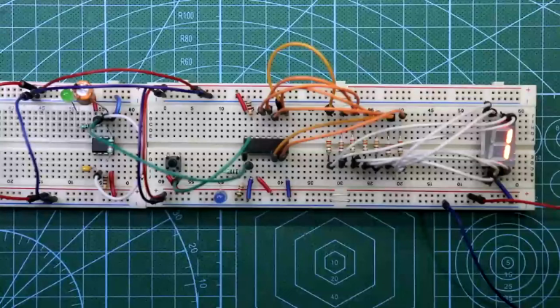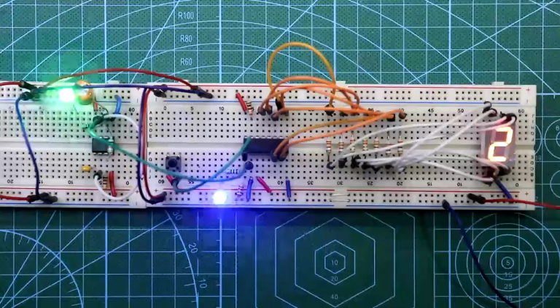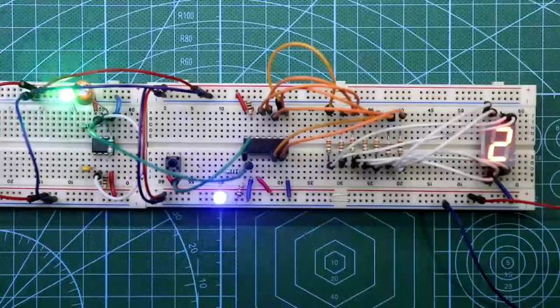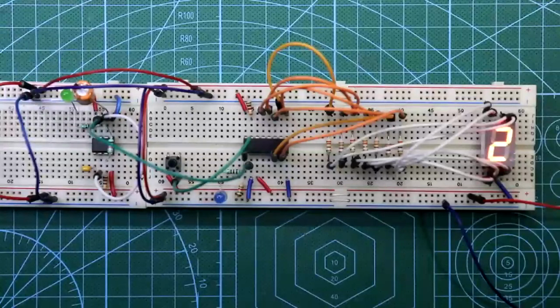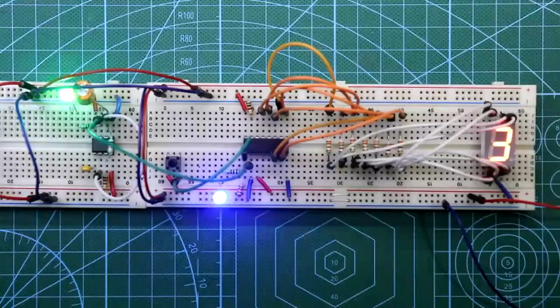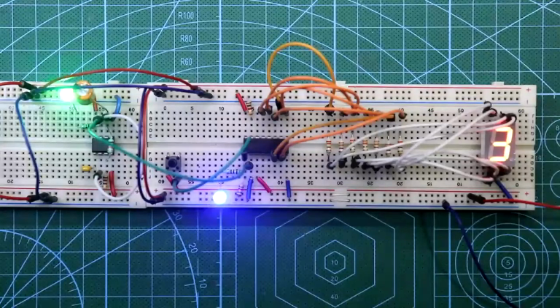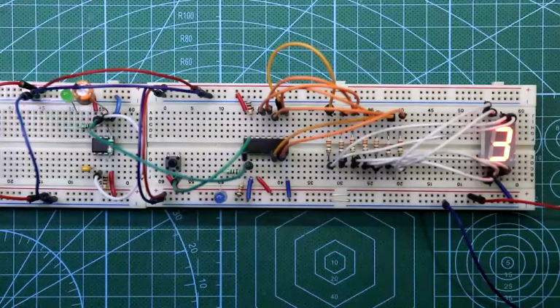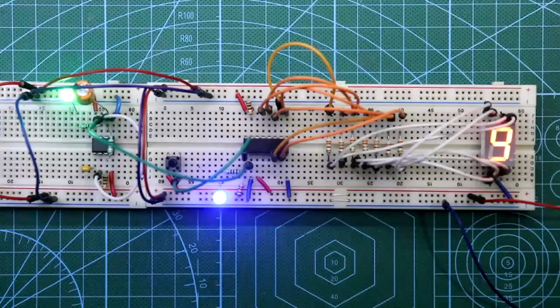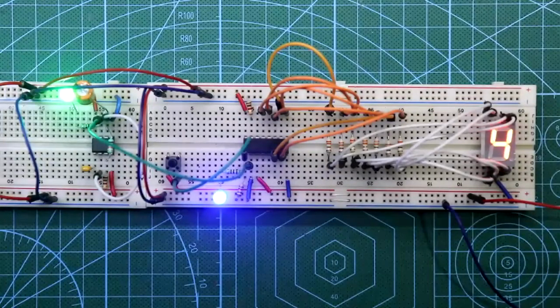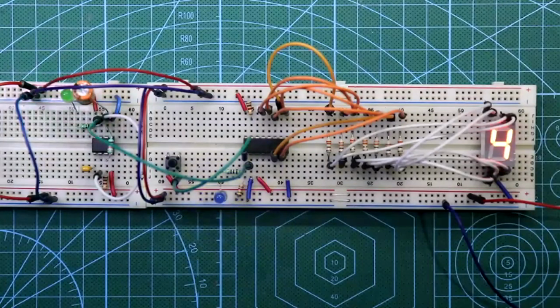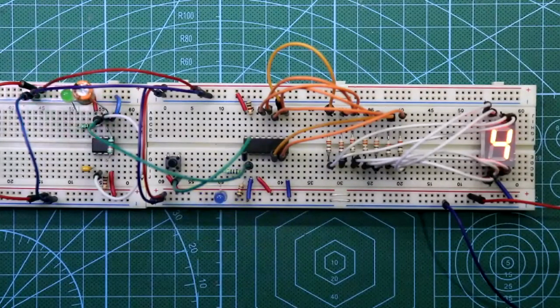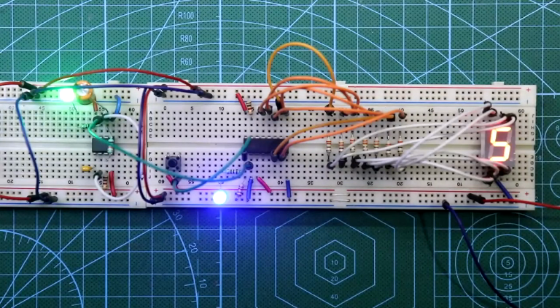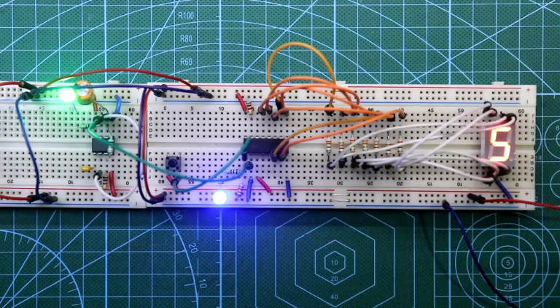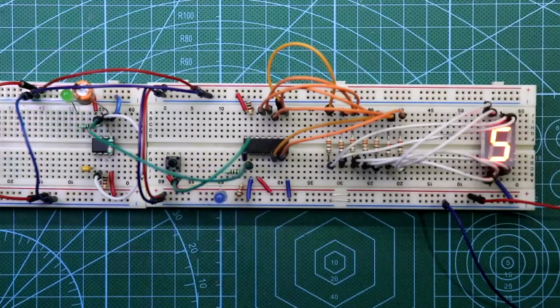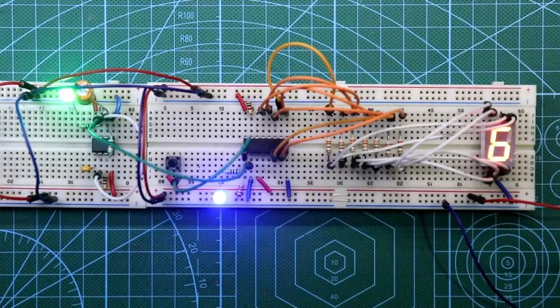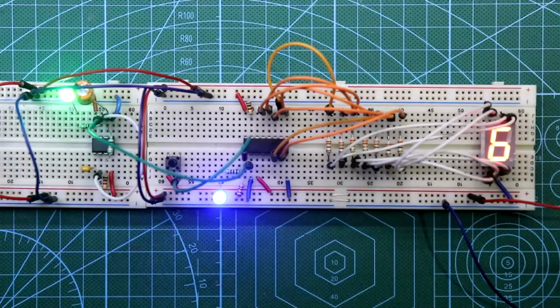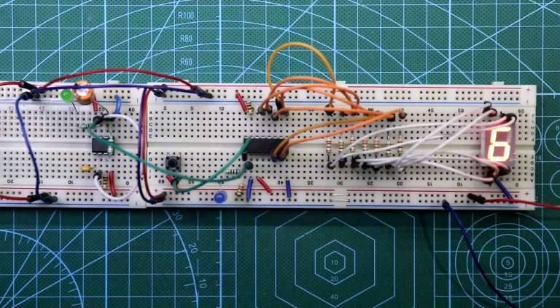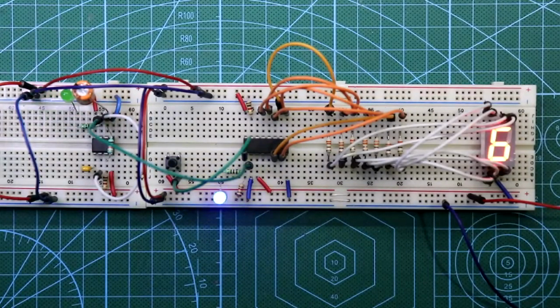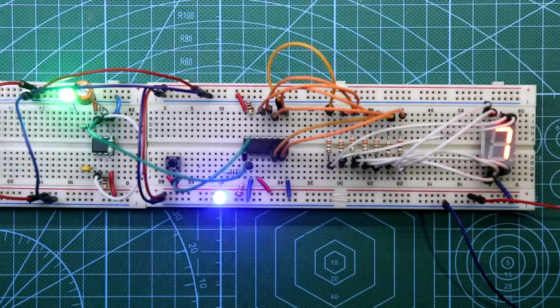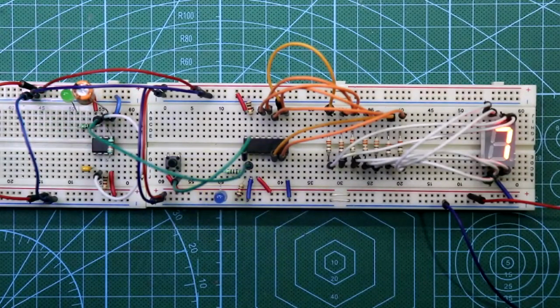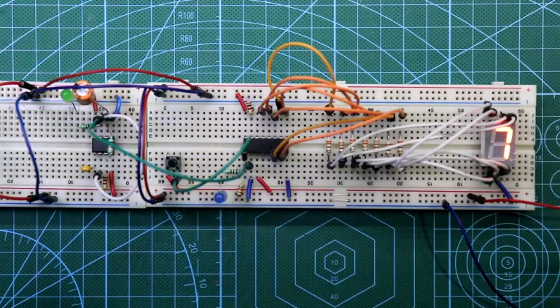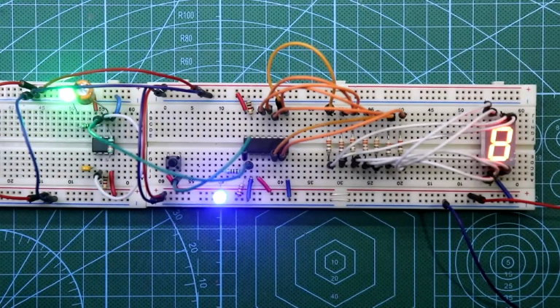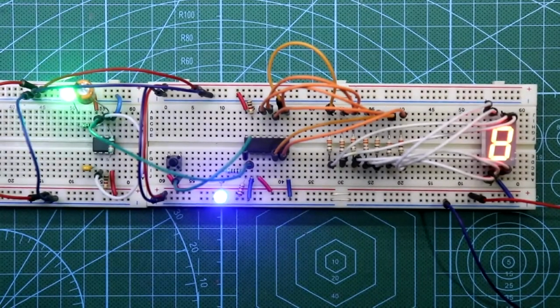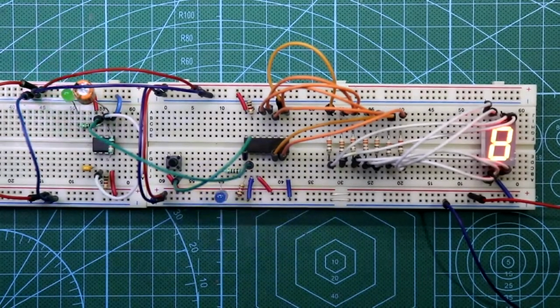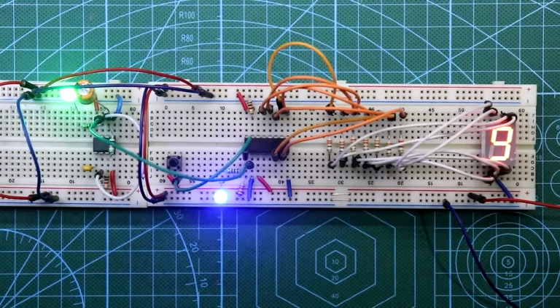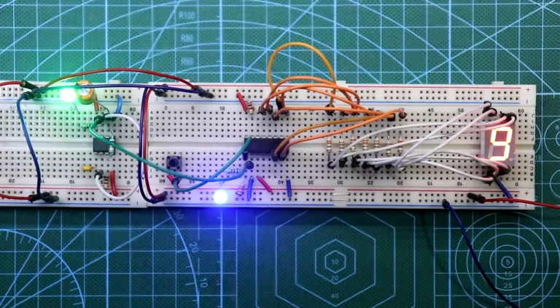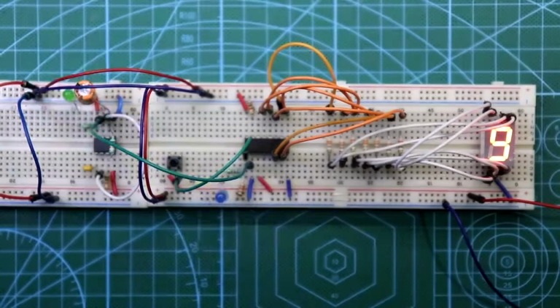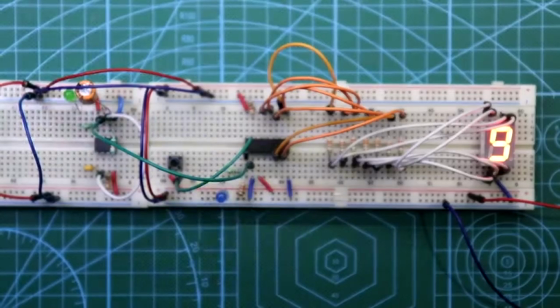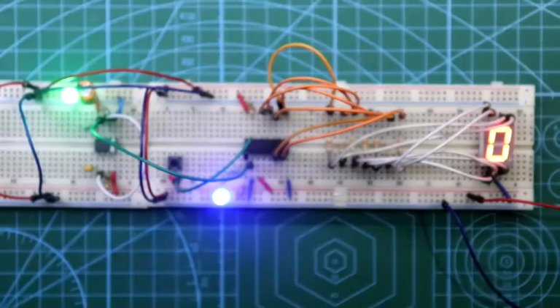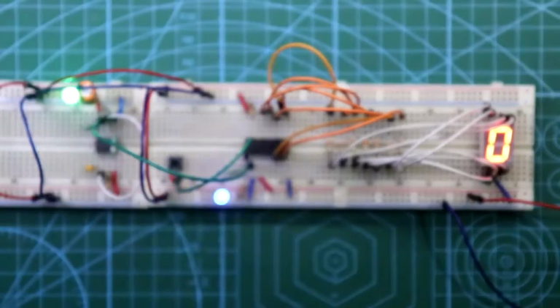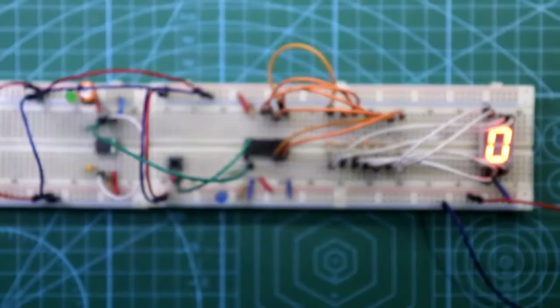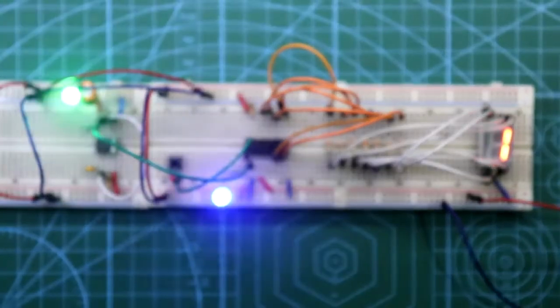Hello guys, in this video I am going to show you how to make a mod-10 counter using IC 4026.